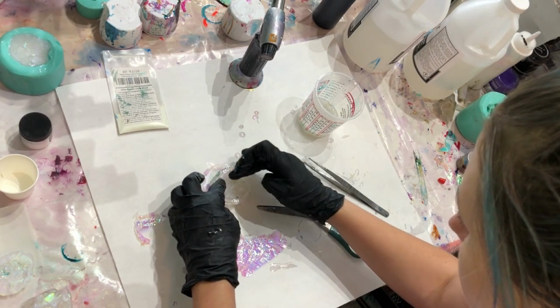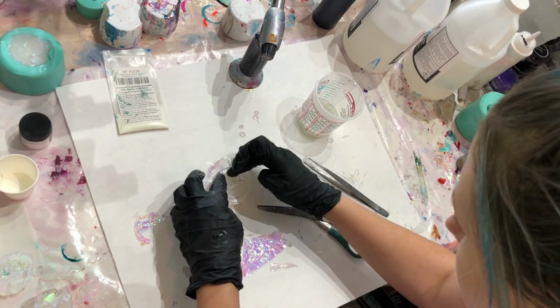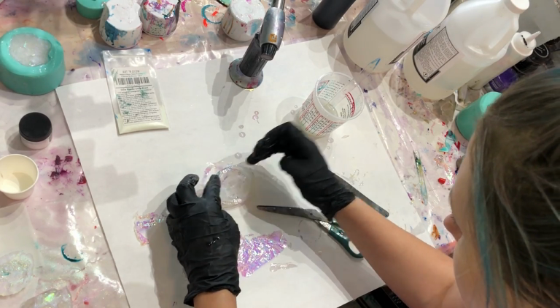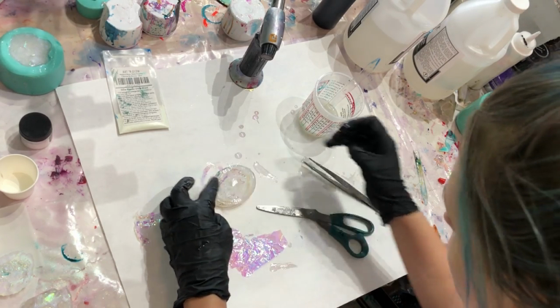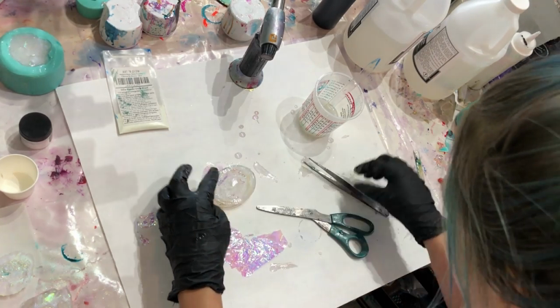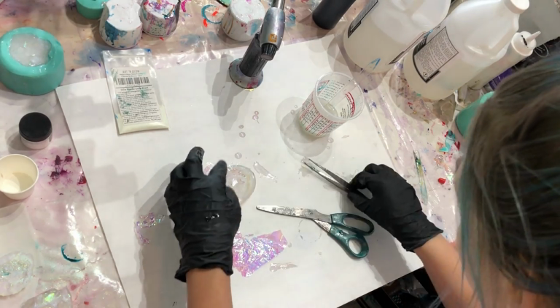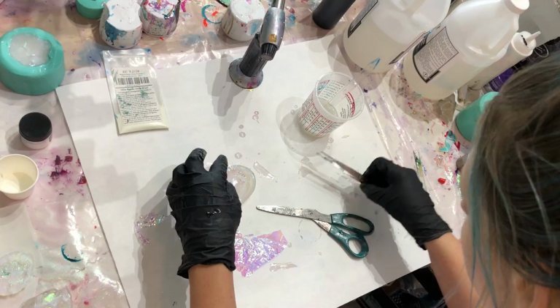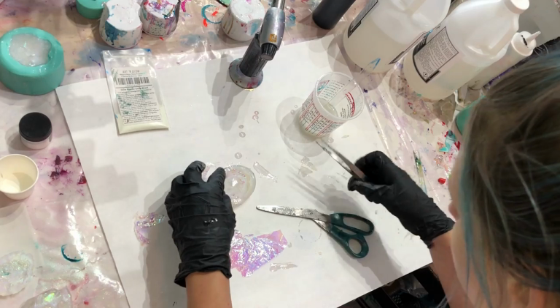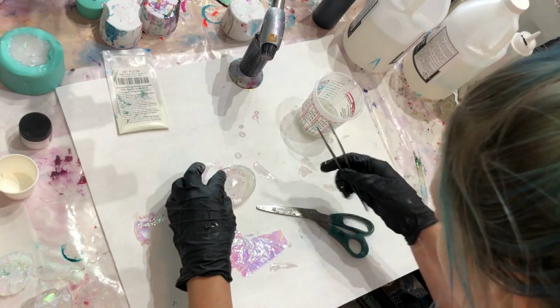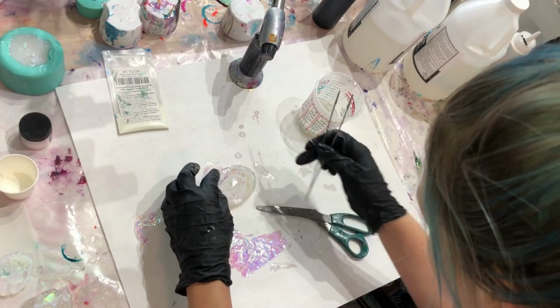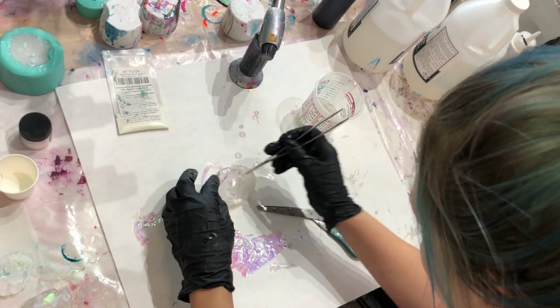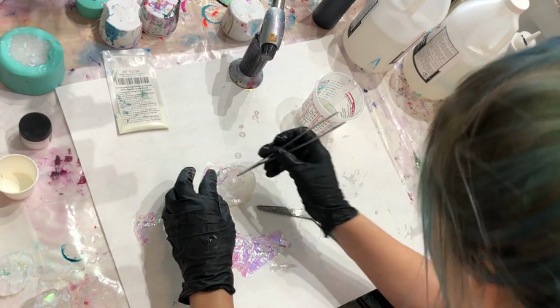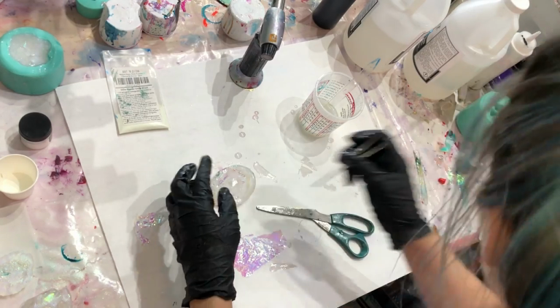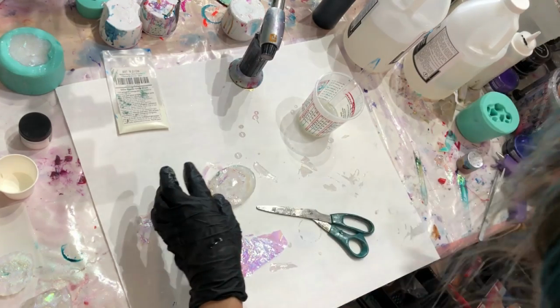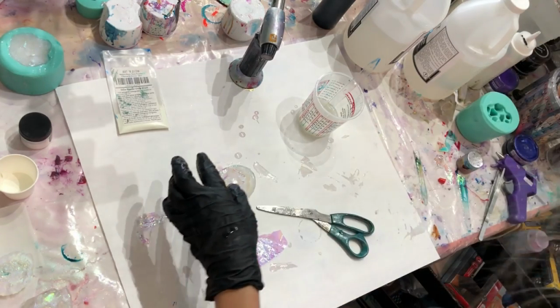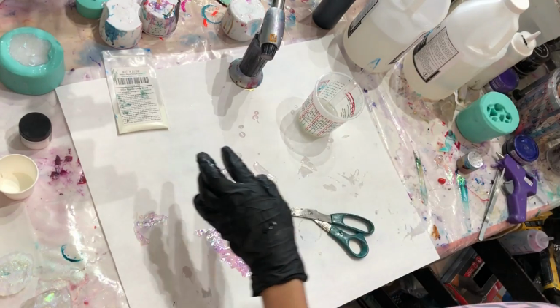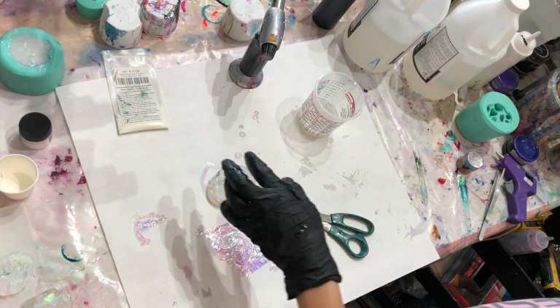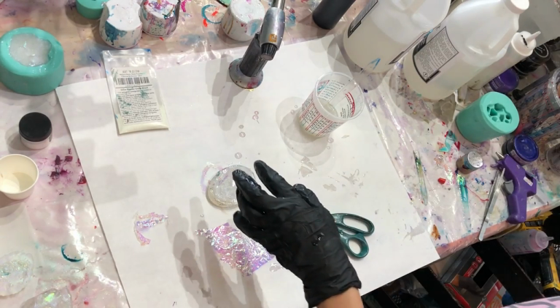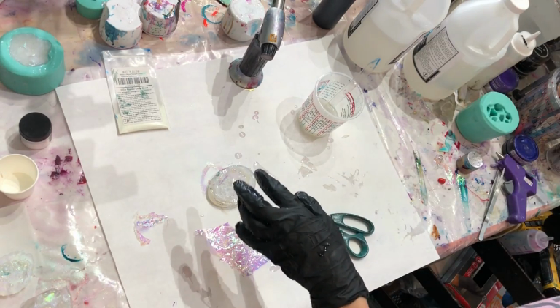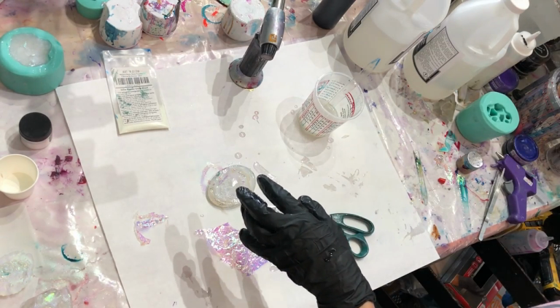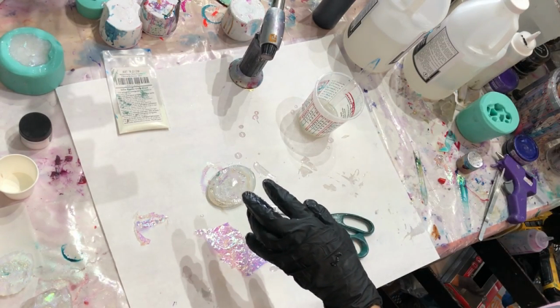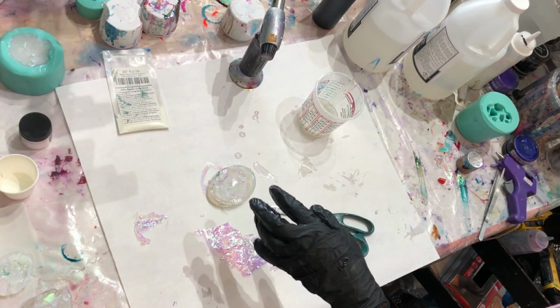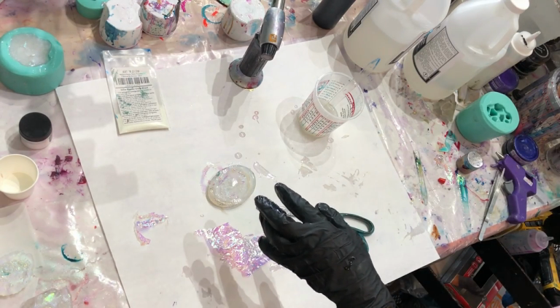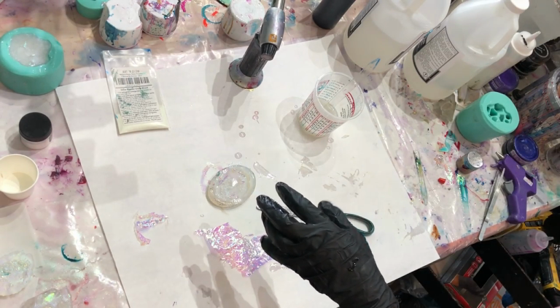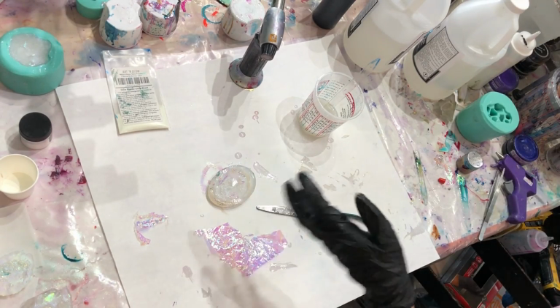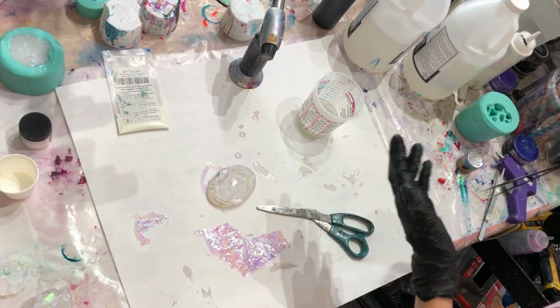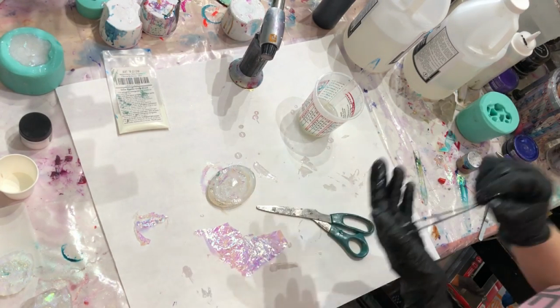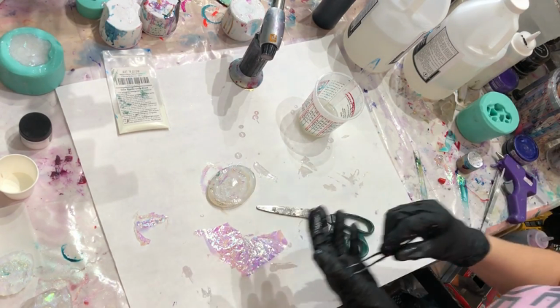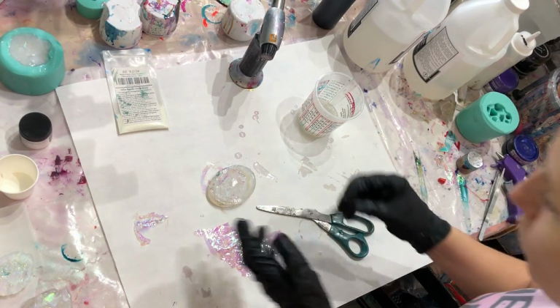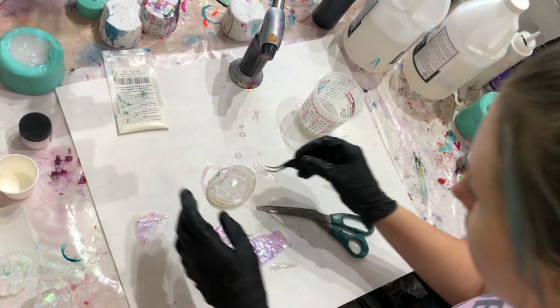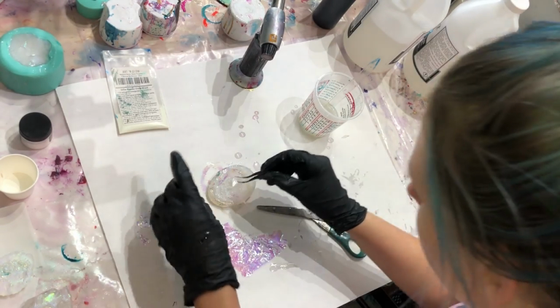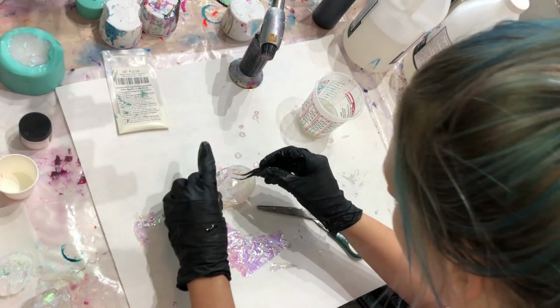I also have this little druzy mold I want to do as well. Now that those are sticky I'm going to have to switch out my tweezers.